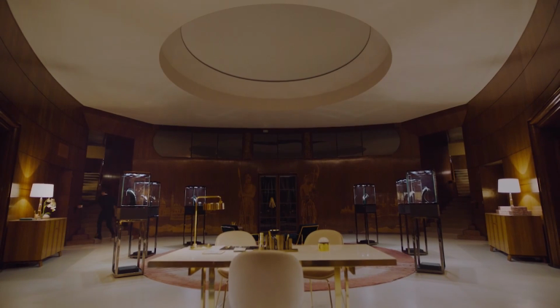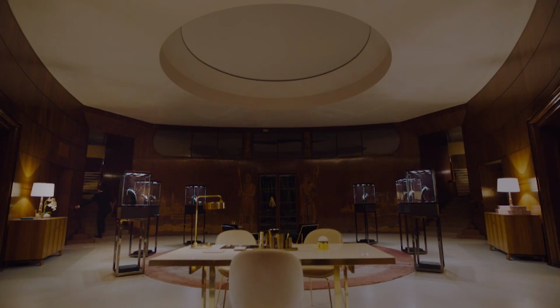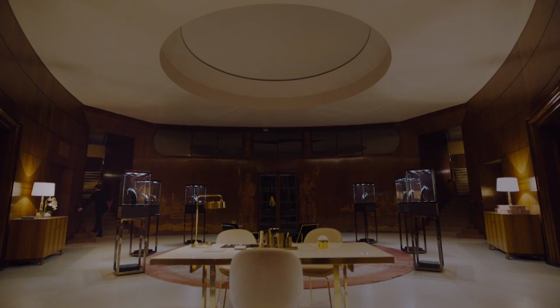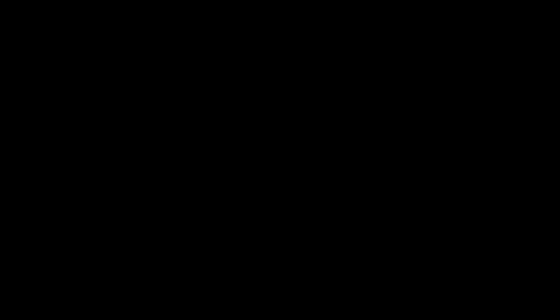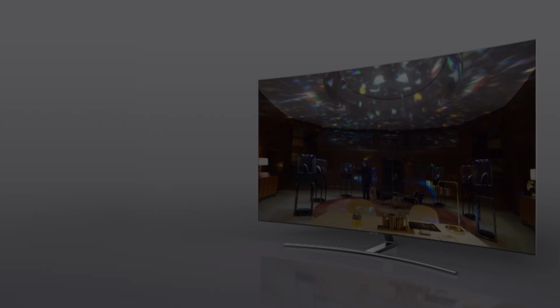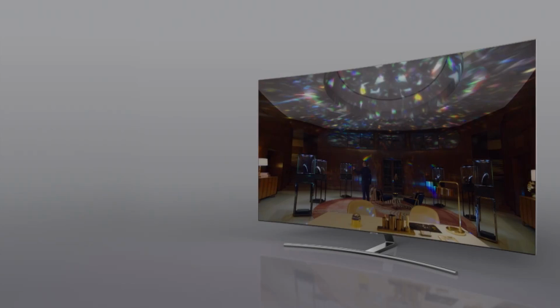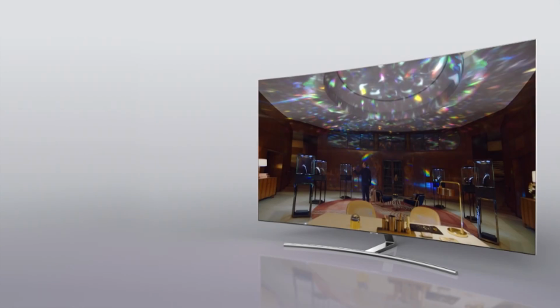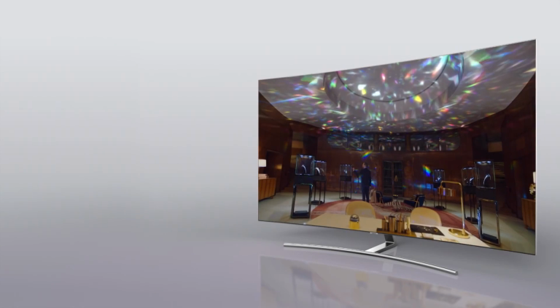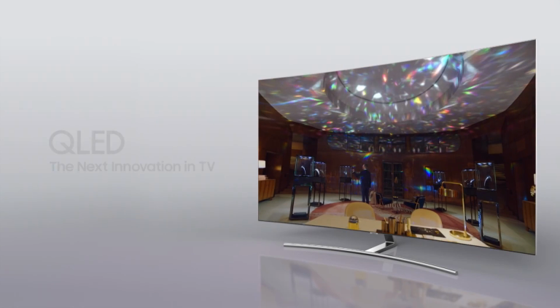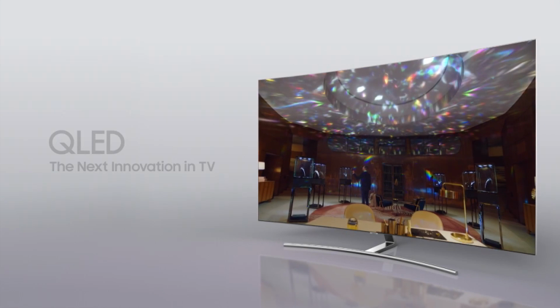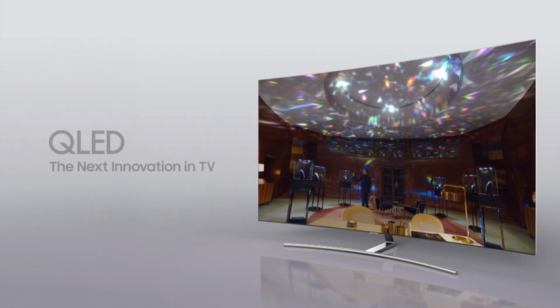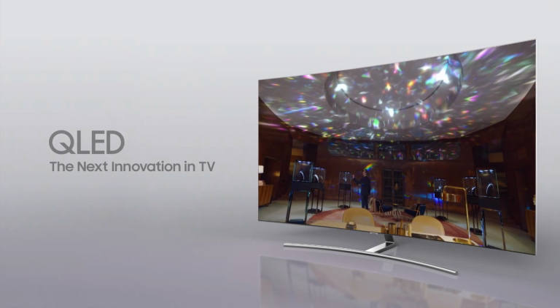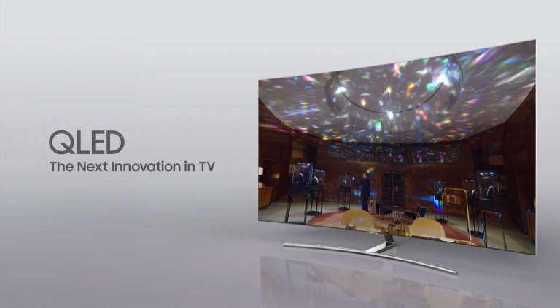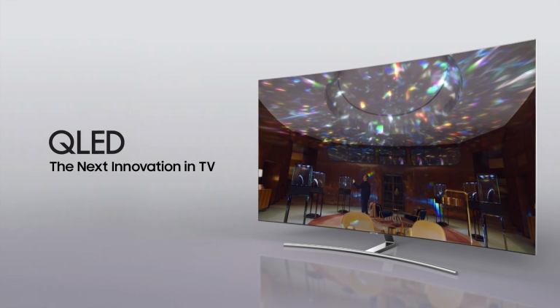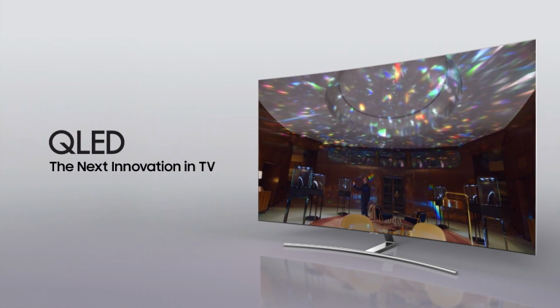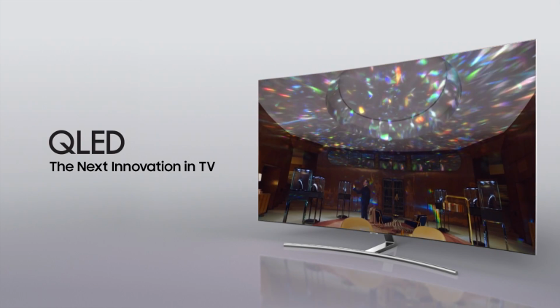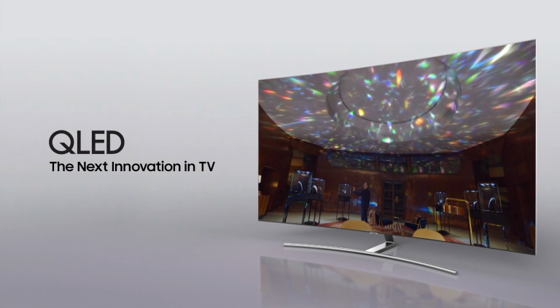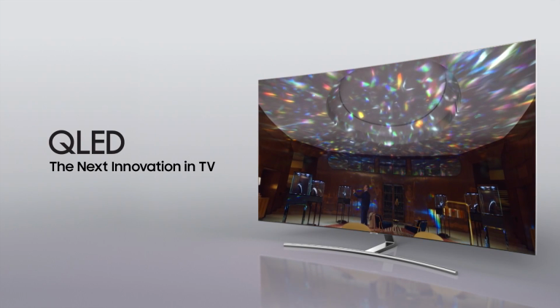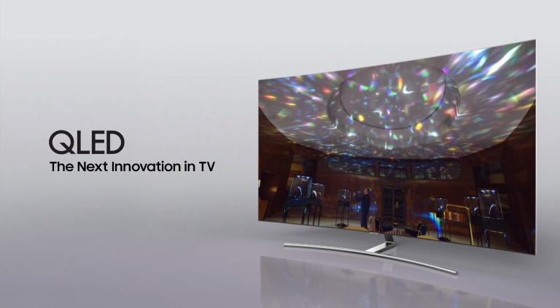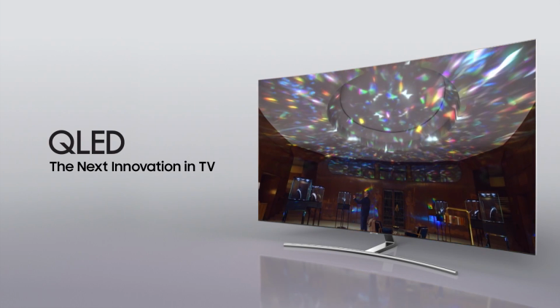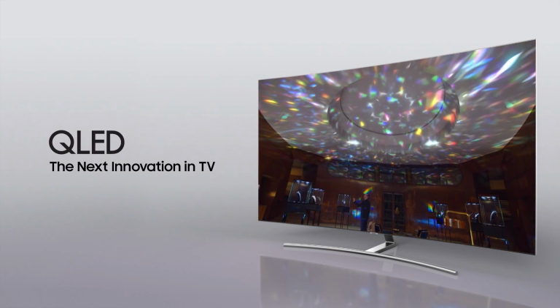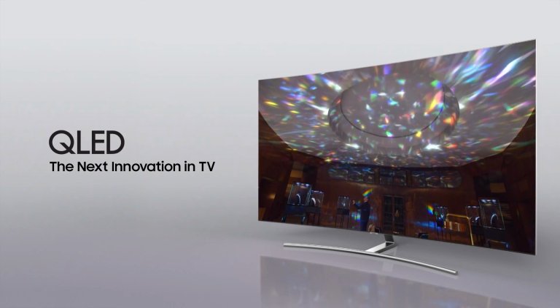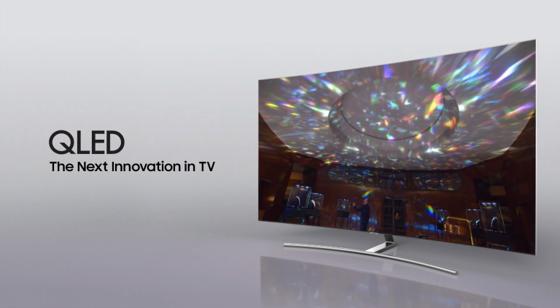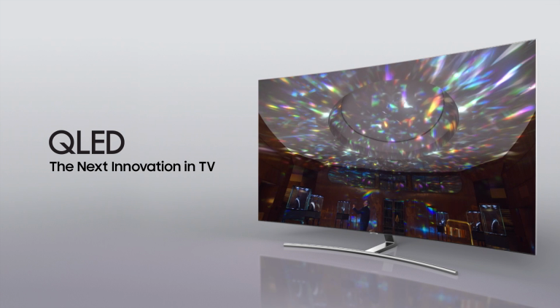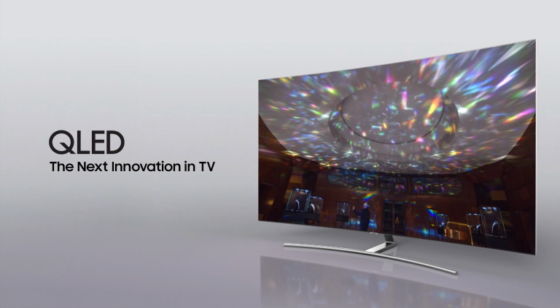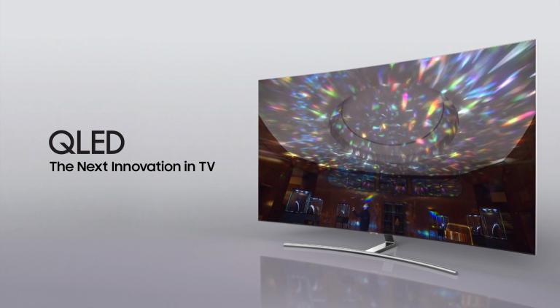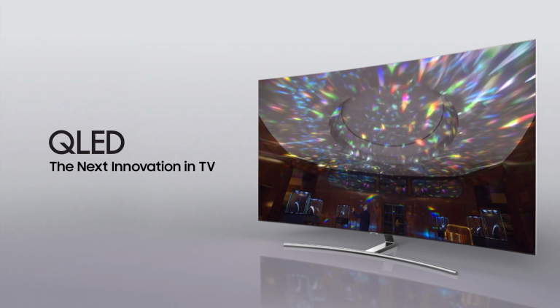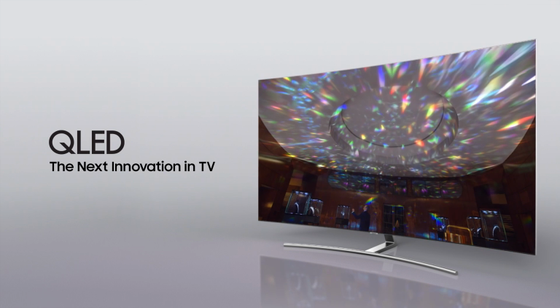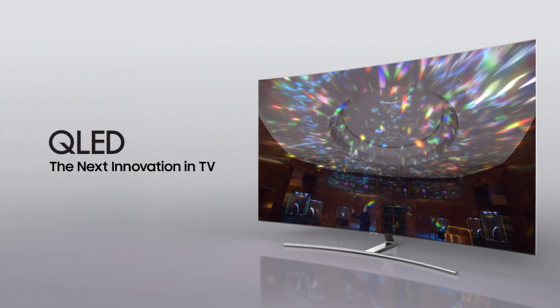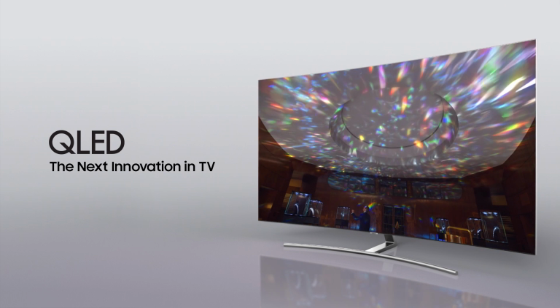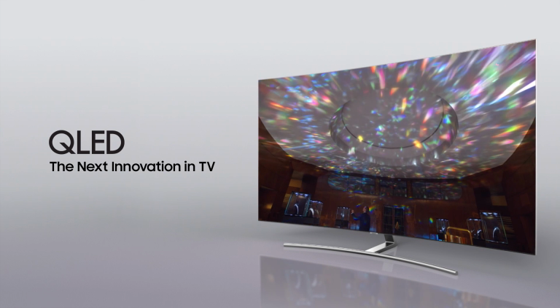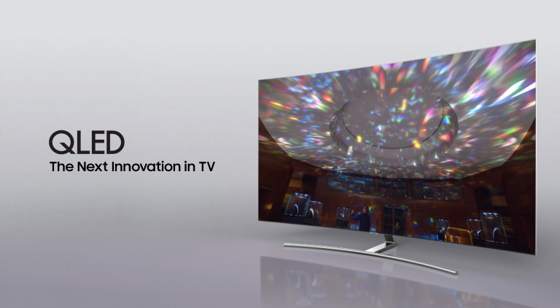The Samsung QLED TV with Quantum Dot — the next innovation TV.